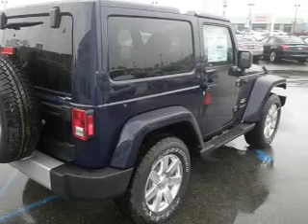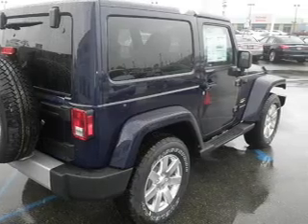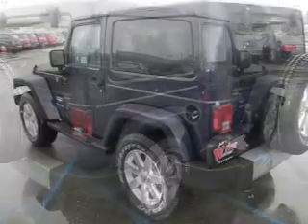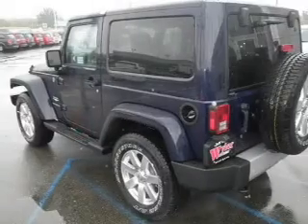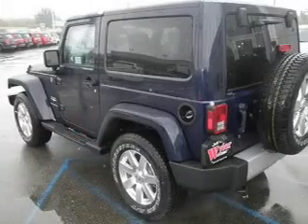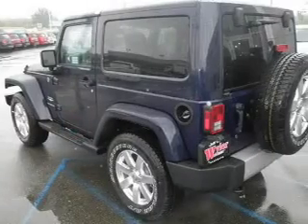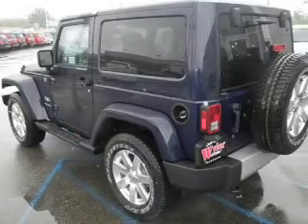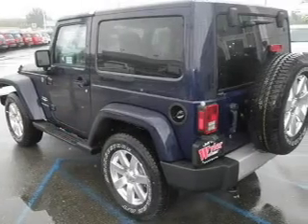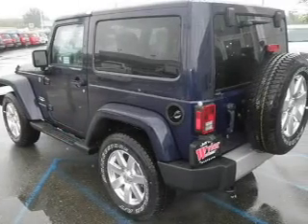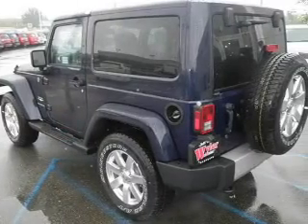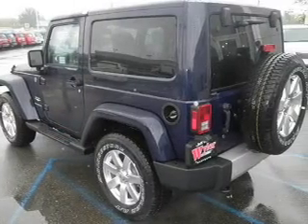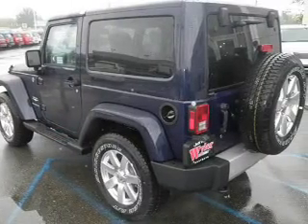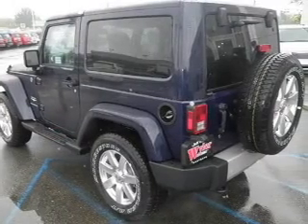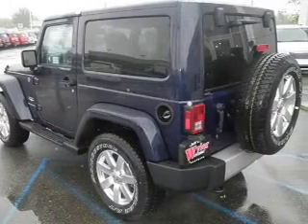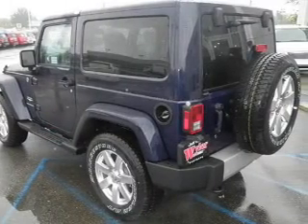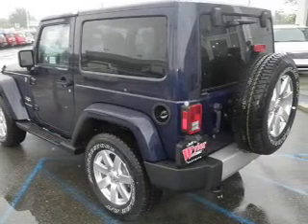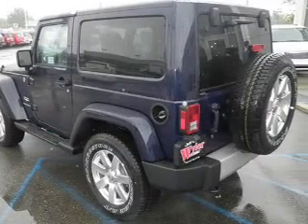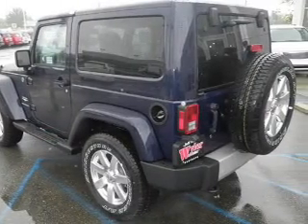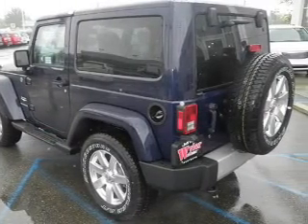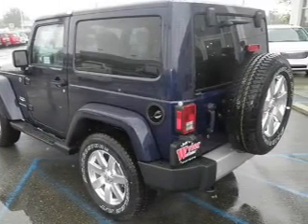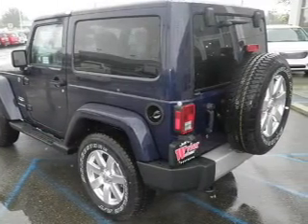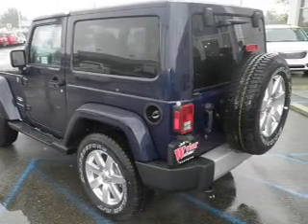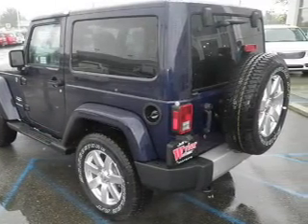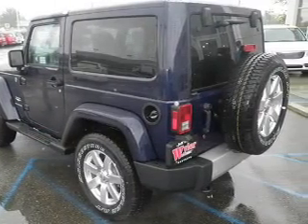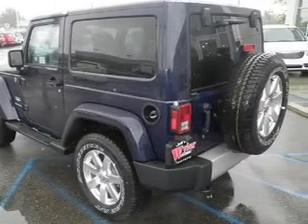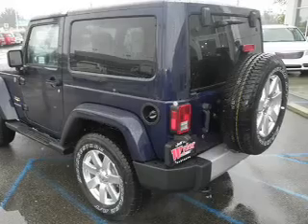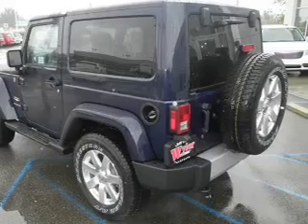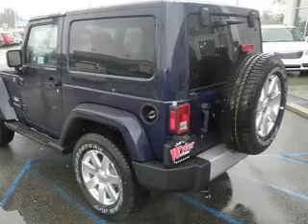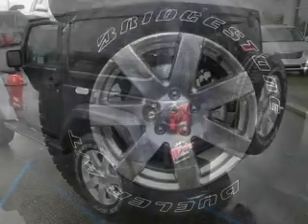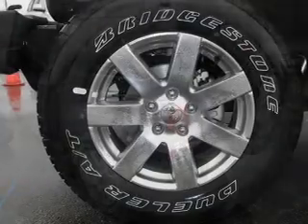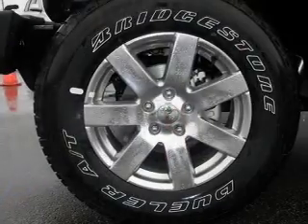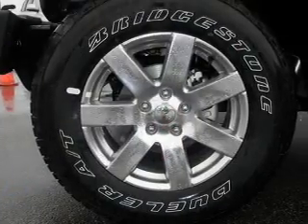Treat yourself to the splendor of a premium sound system. The anti-lock braking system will keep you safe on the road.